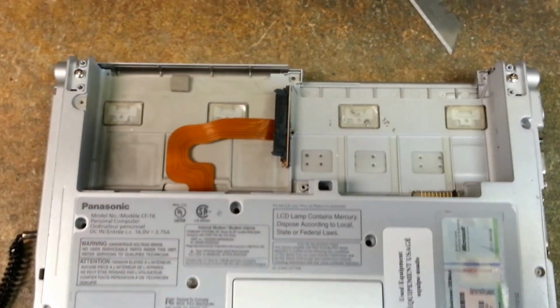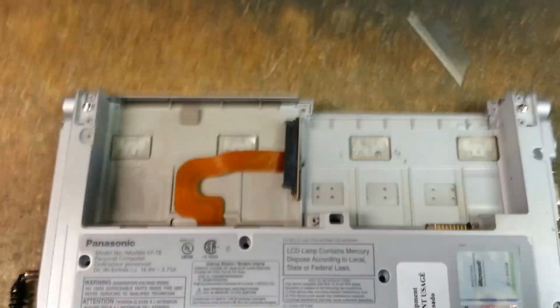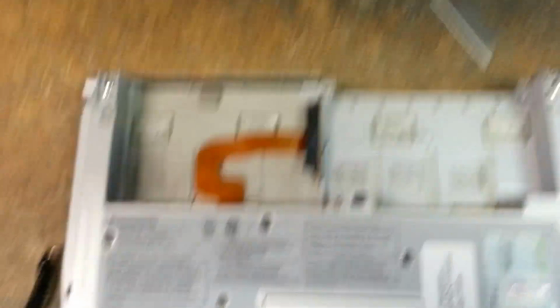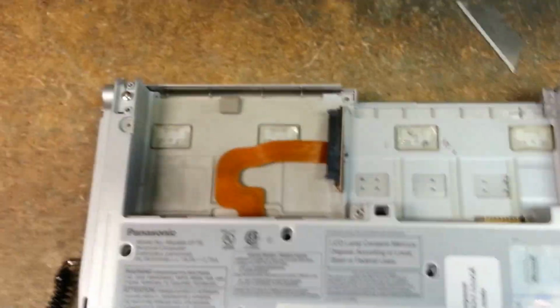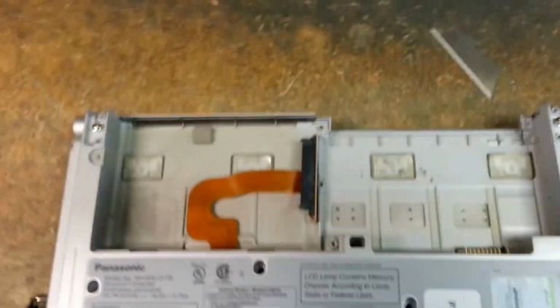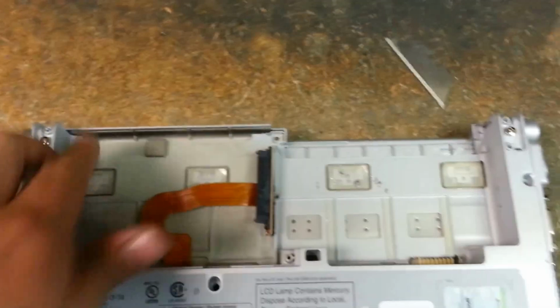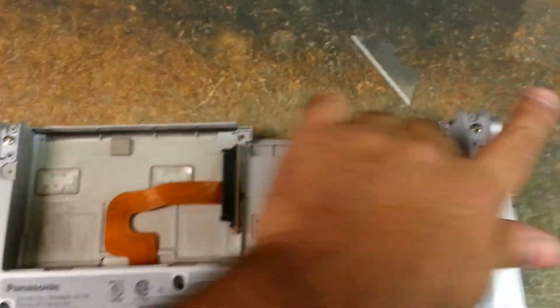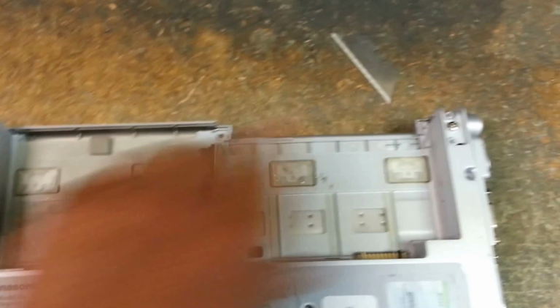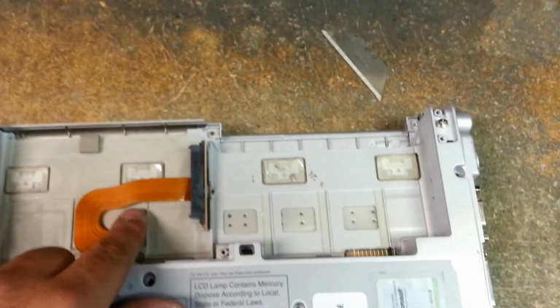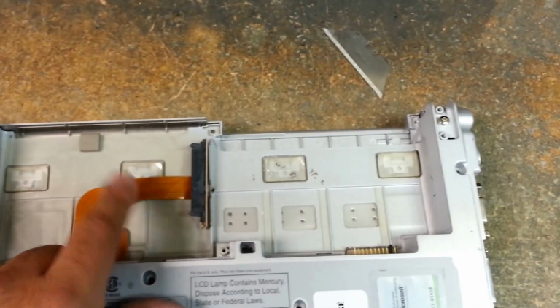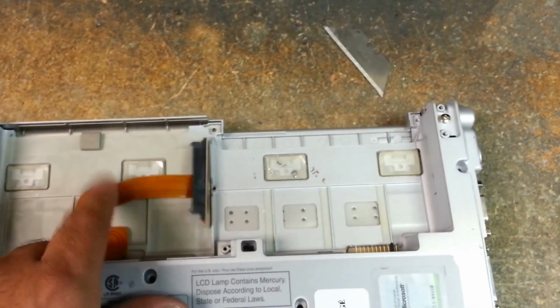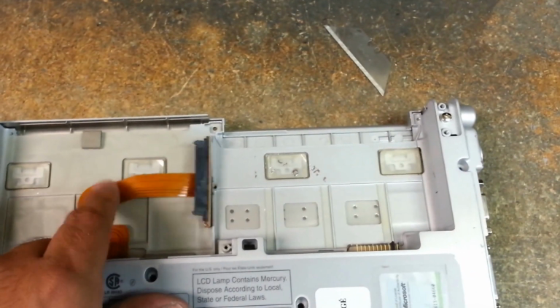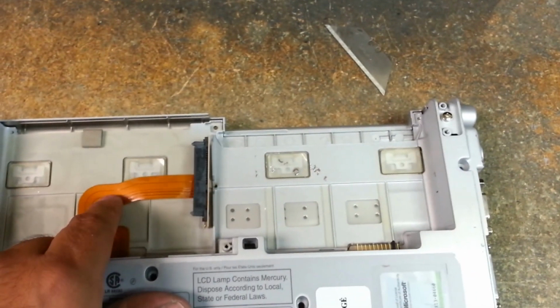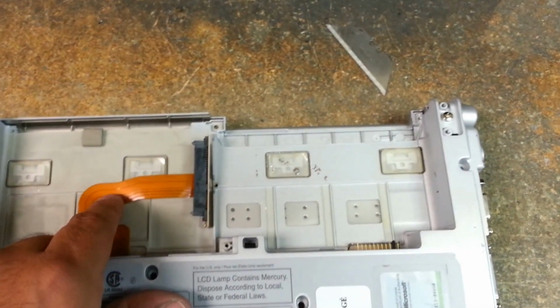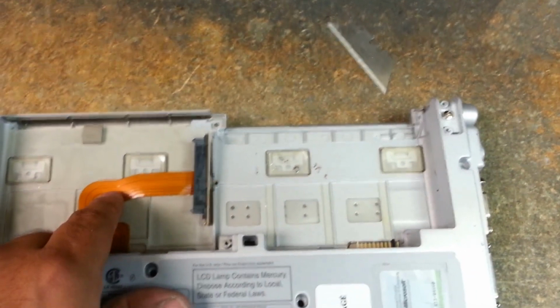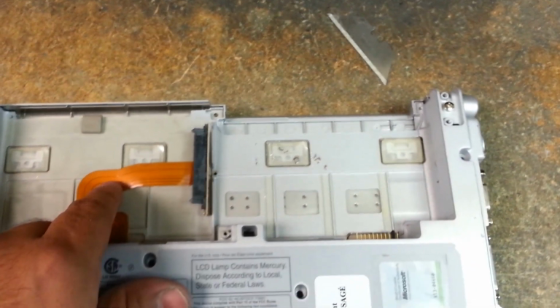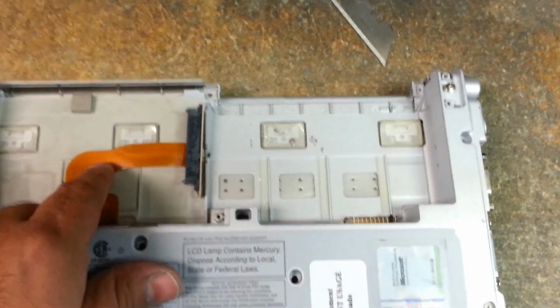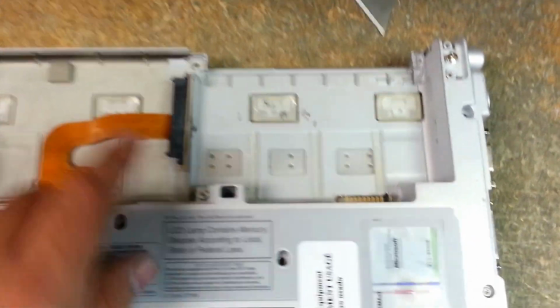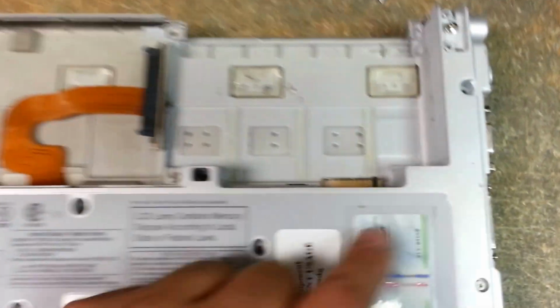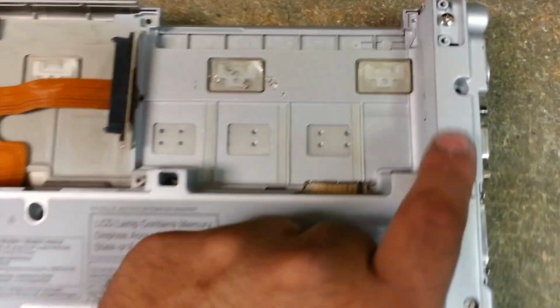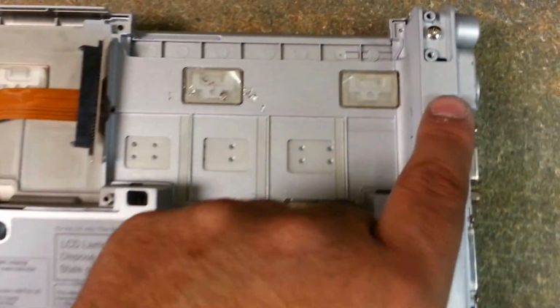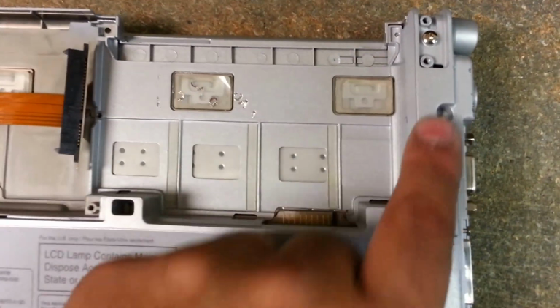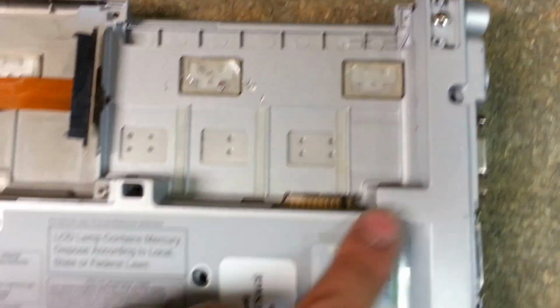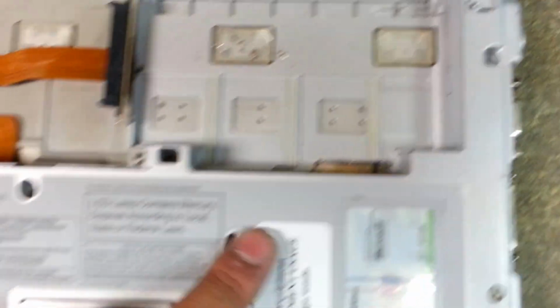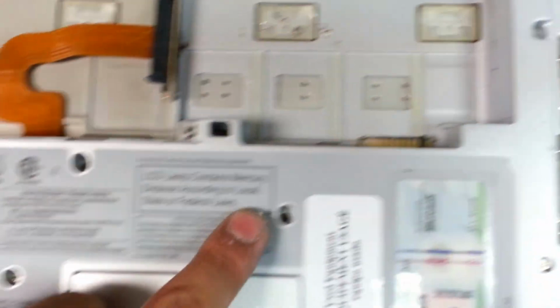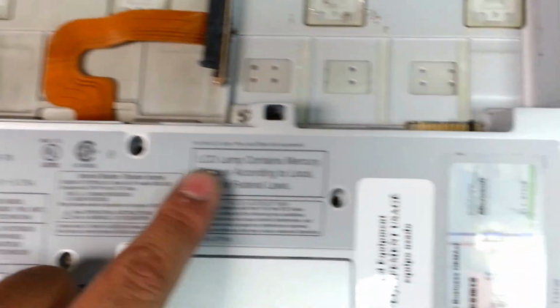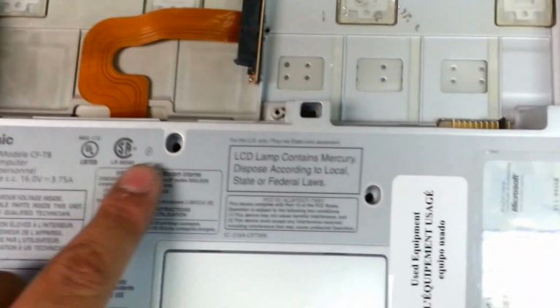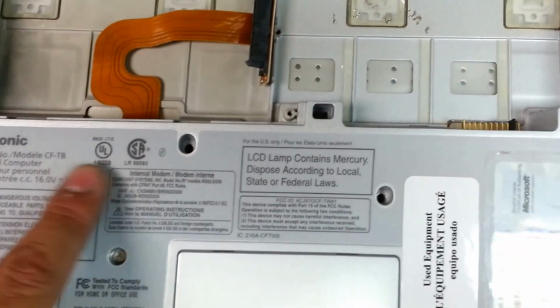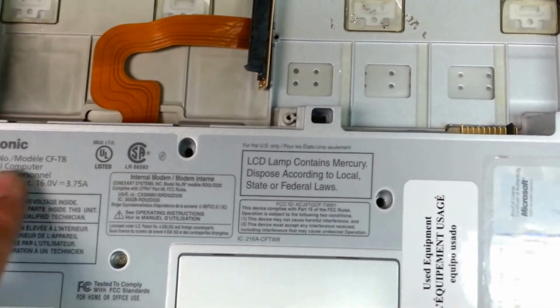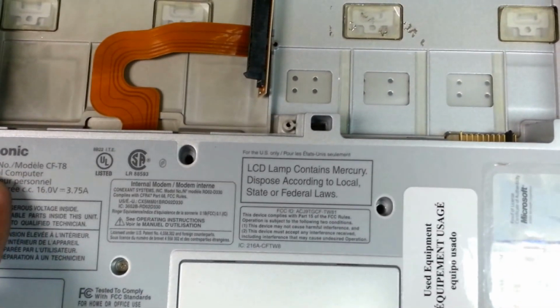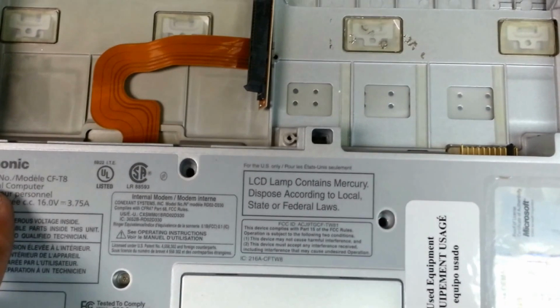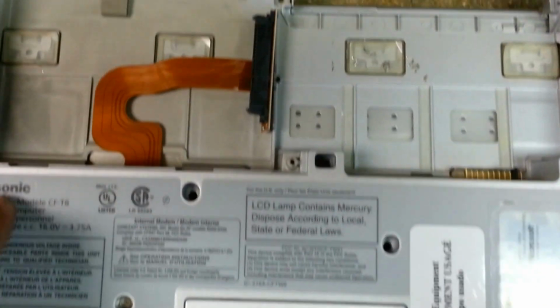Now we have the strap completely gone, the hard drive cover, and the hard drive removed. We've removed the four screws that hold in the keyboard.